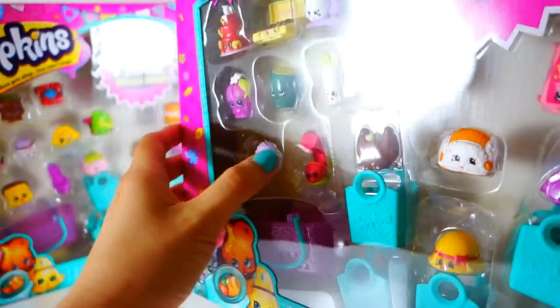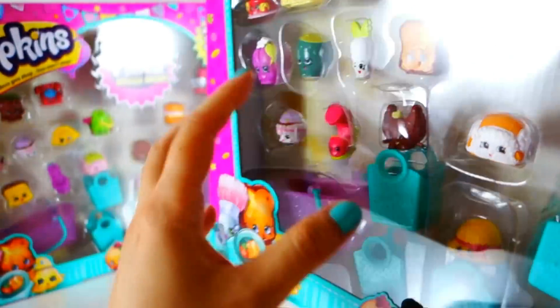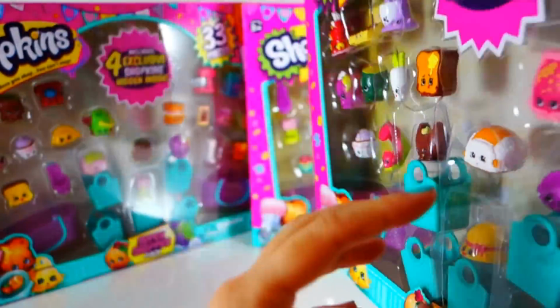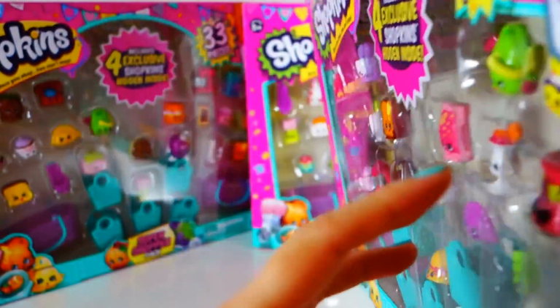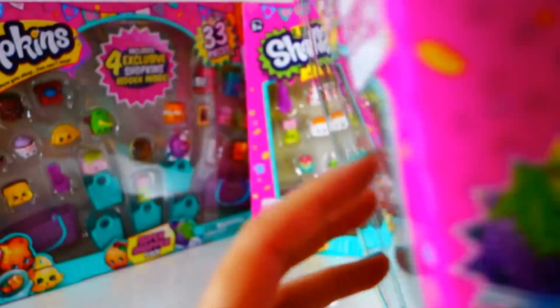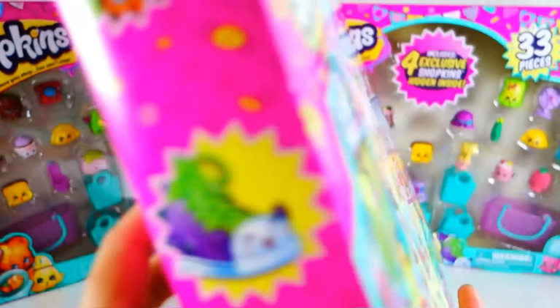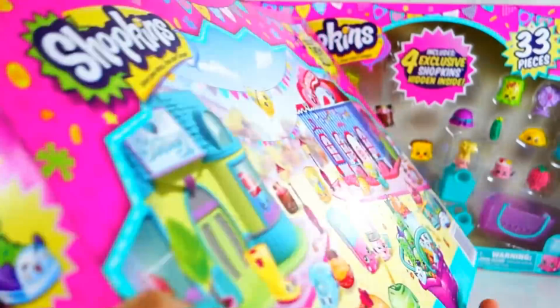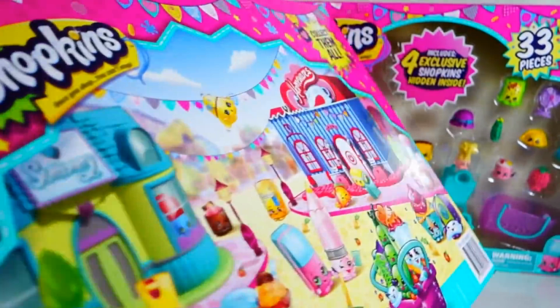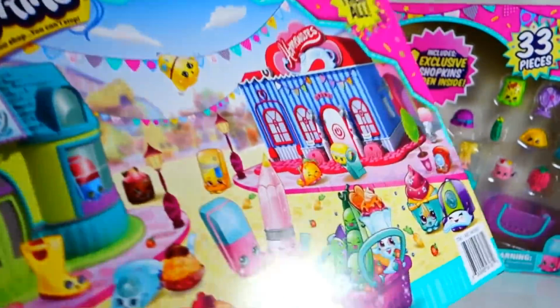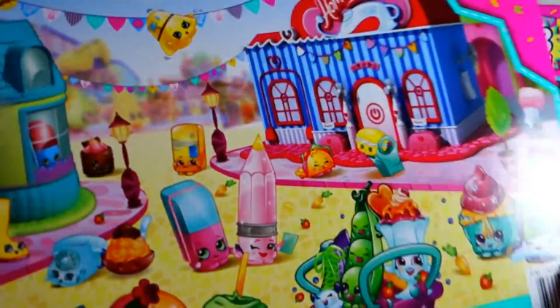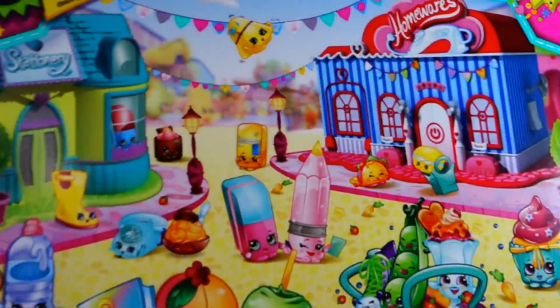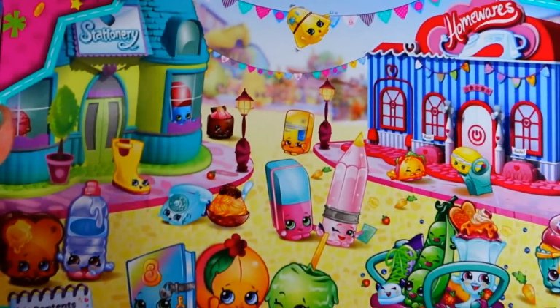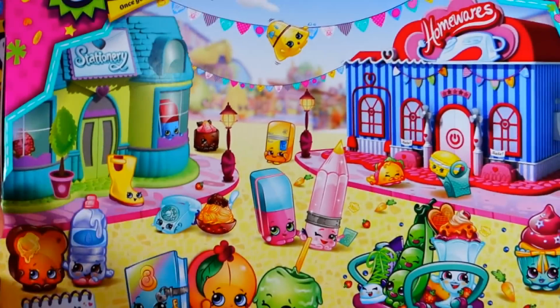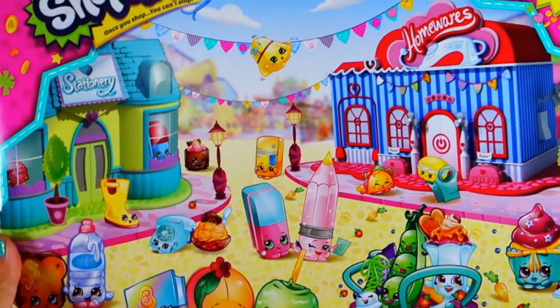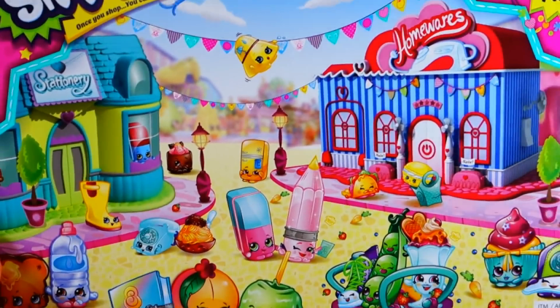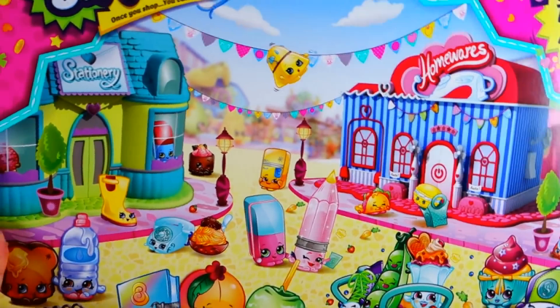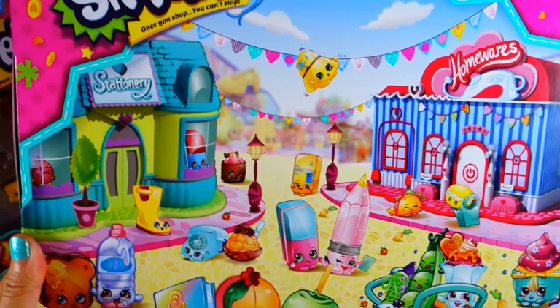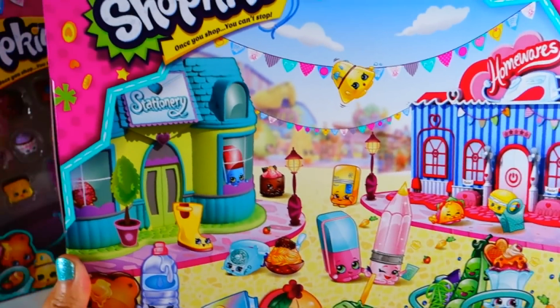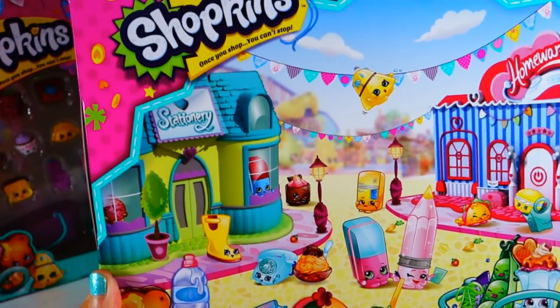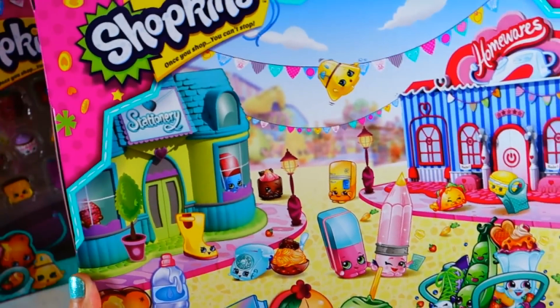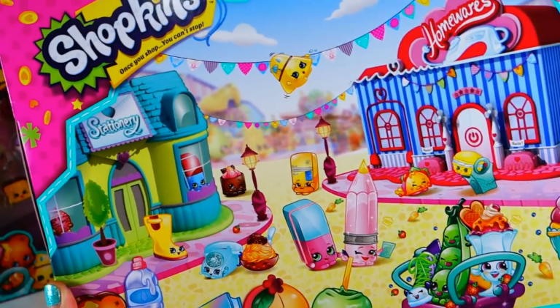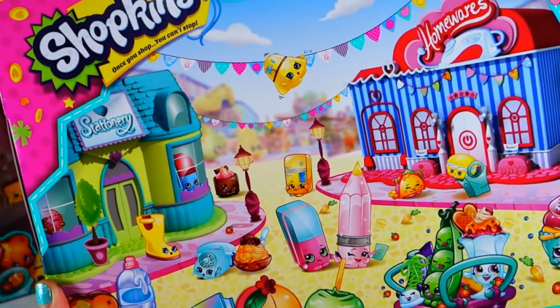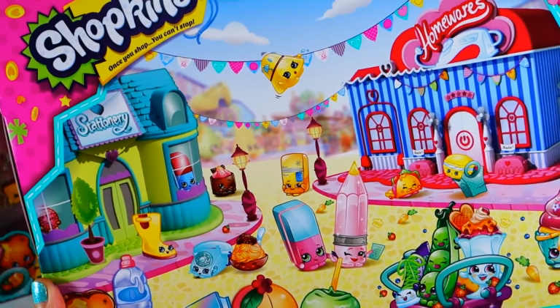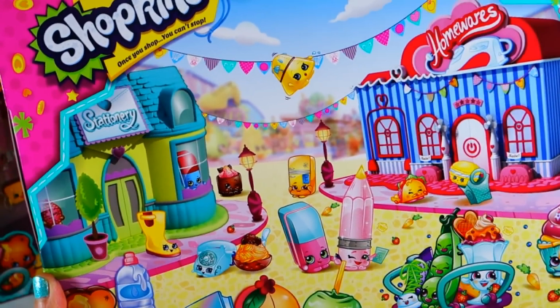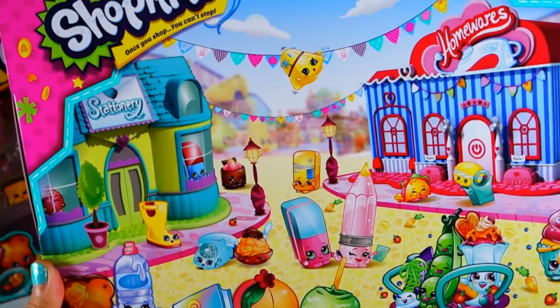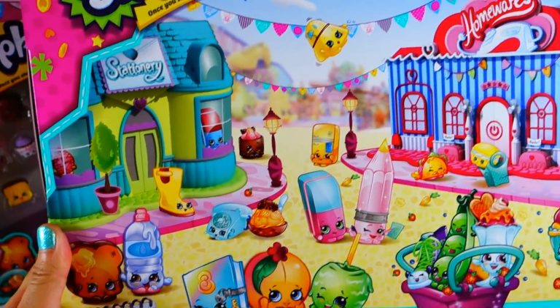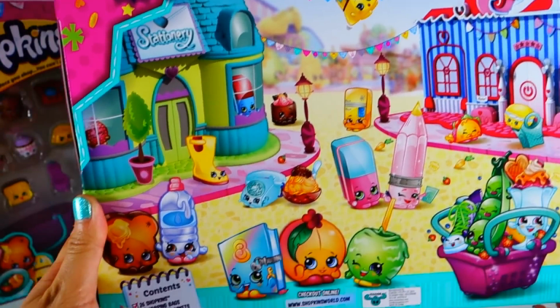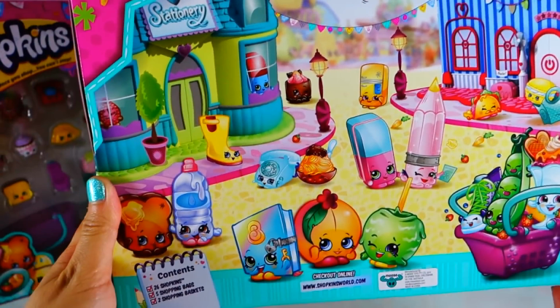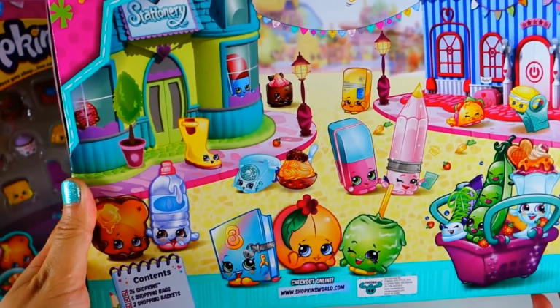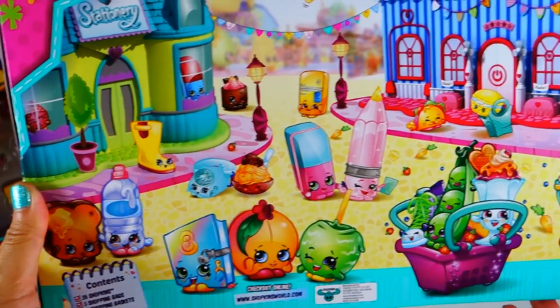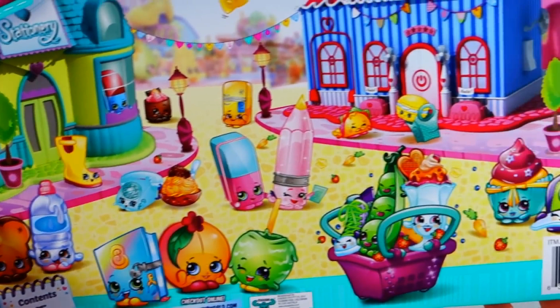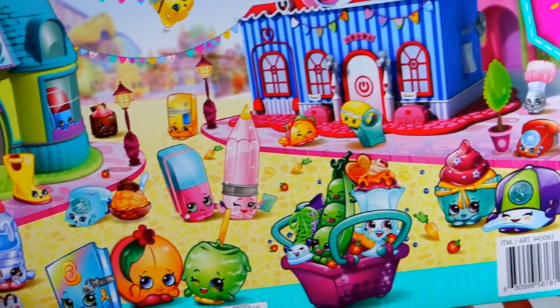I get two of the baskets and five of these little green shopping bags. Let's take a look at the back — on the back you get a picture of Shopville, super cute.